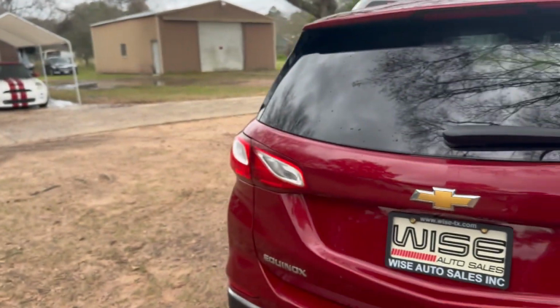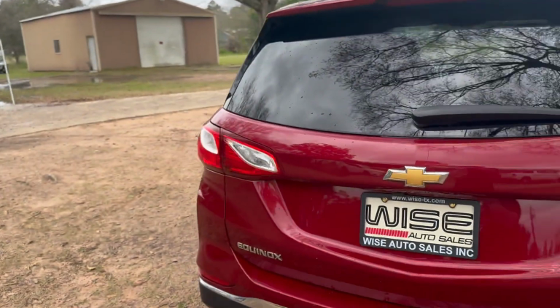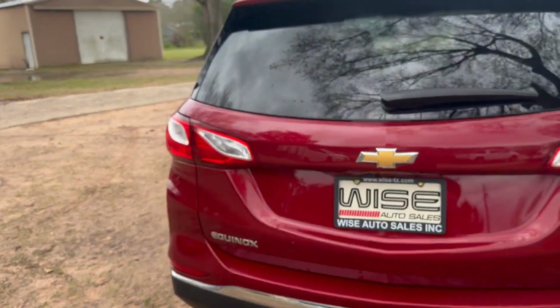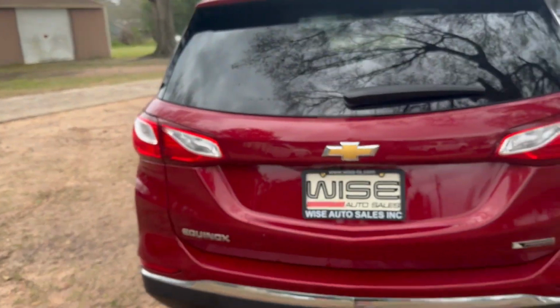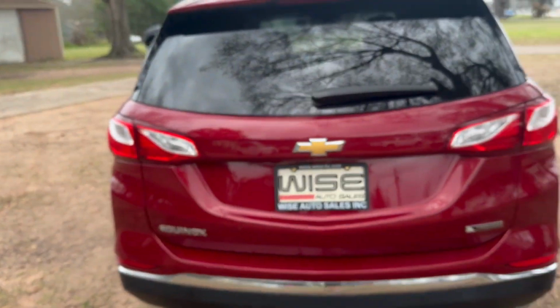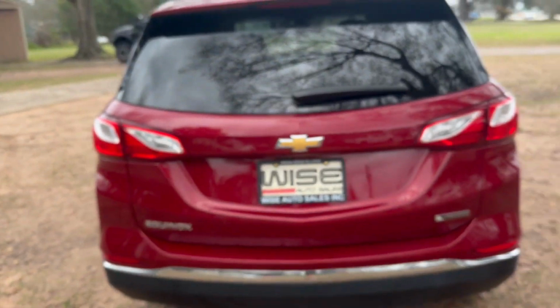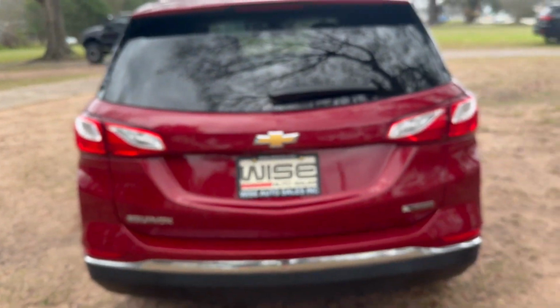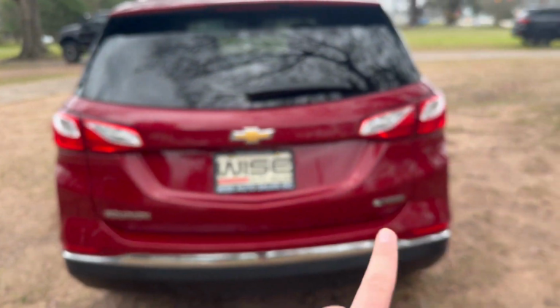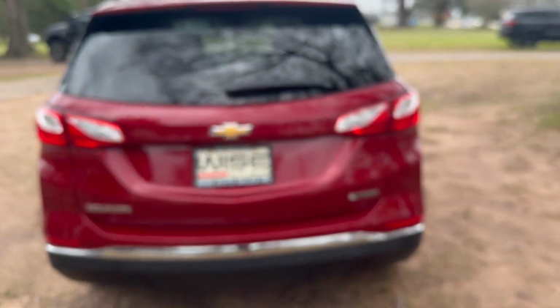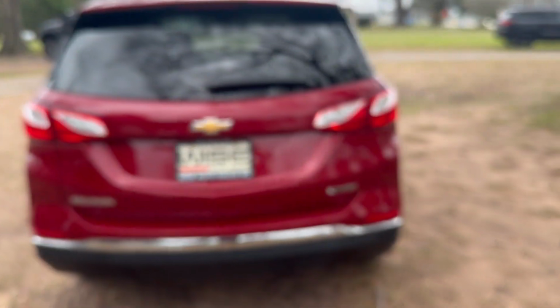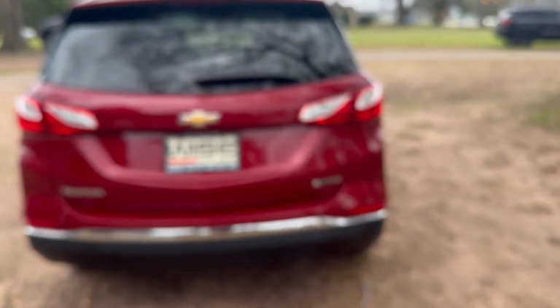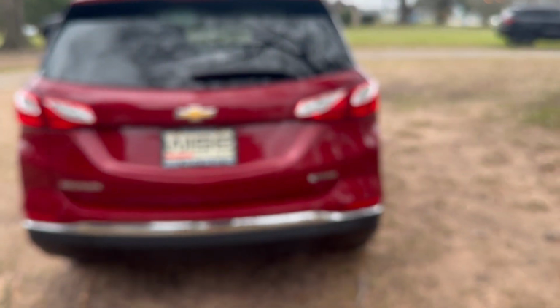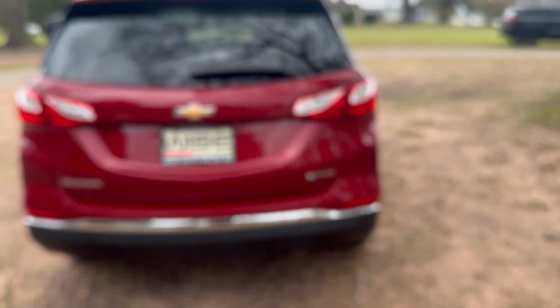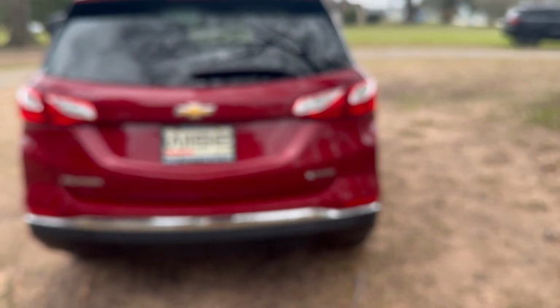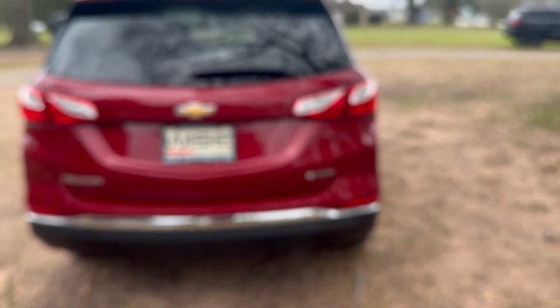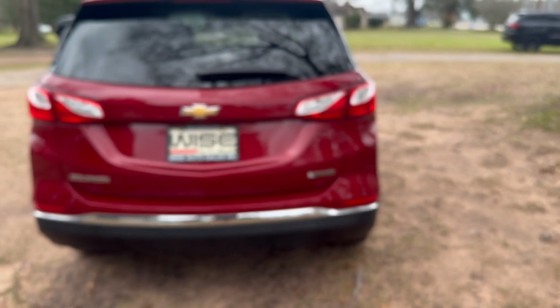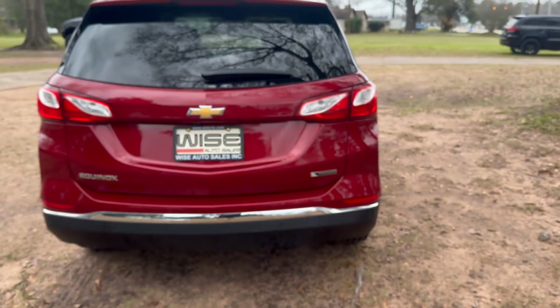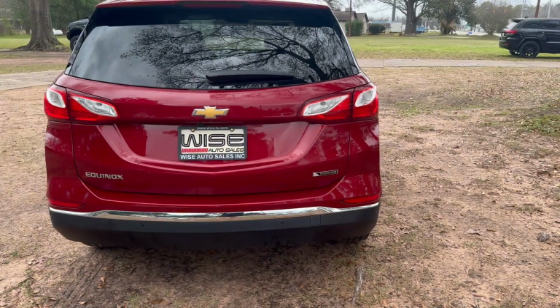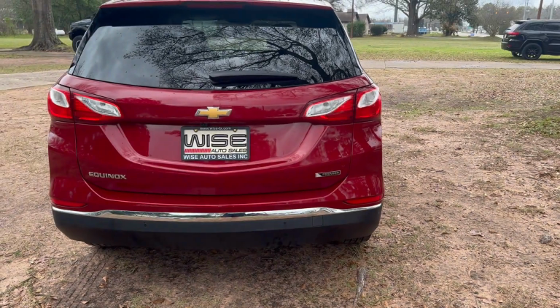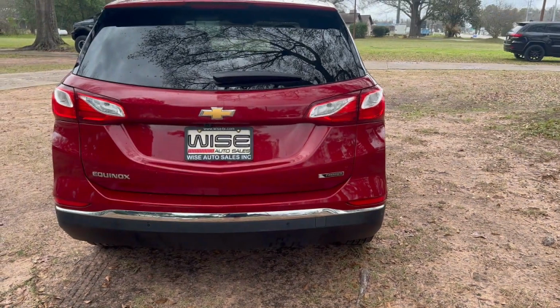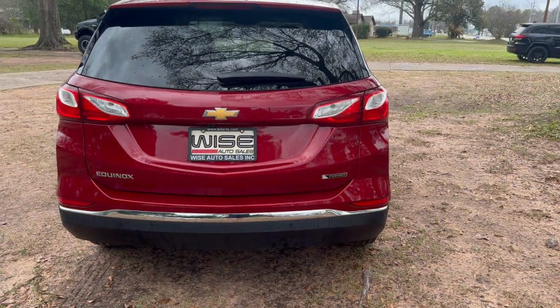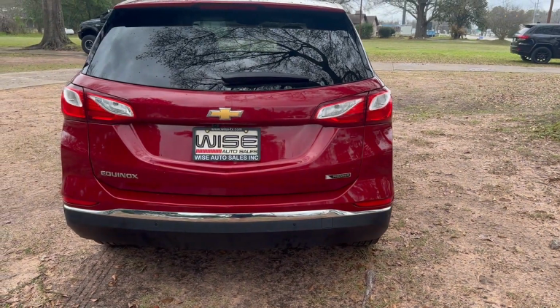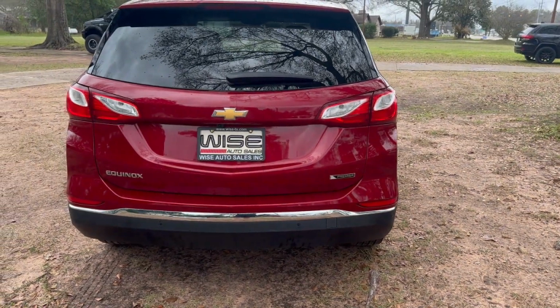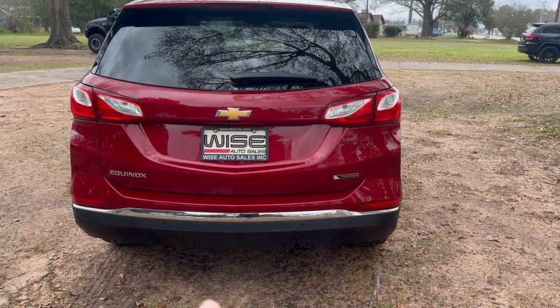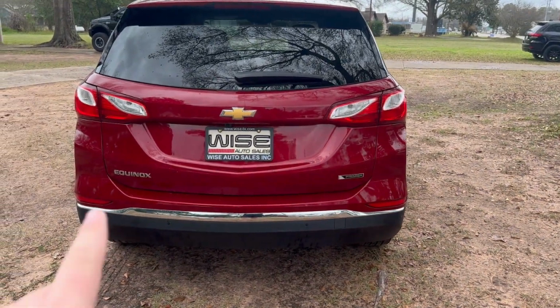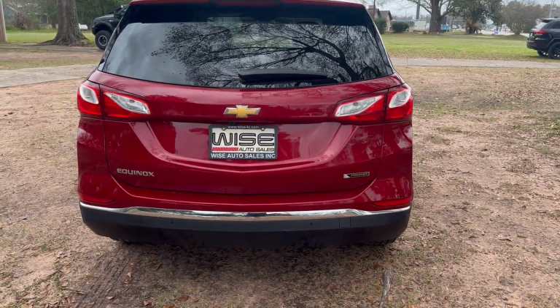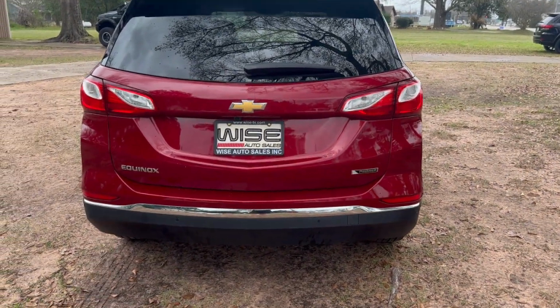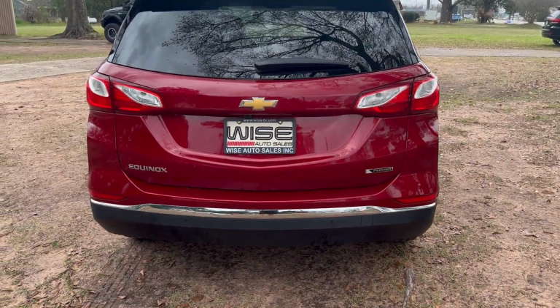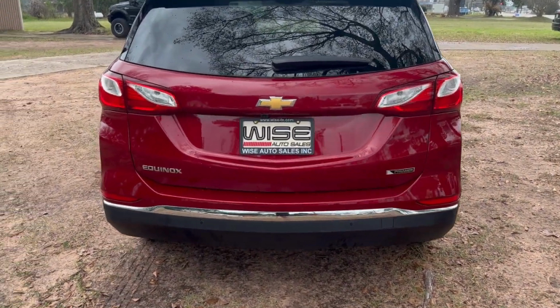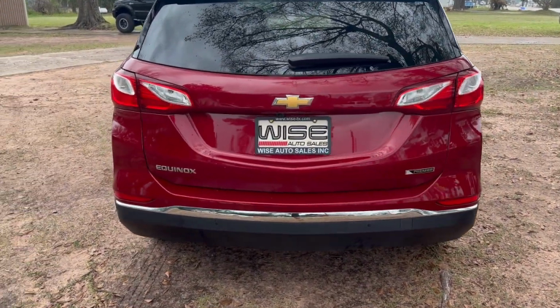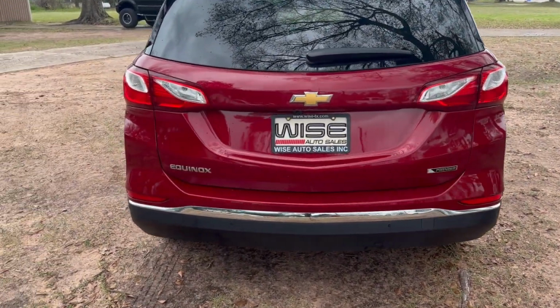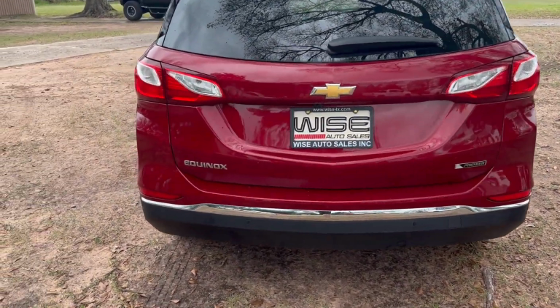Taking a look at the back, you'll notice that you have the Premier badging and Equinox badging on the left.